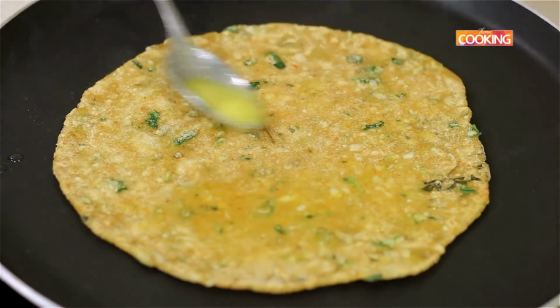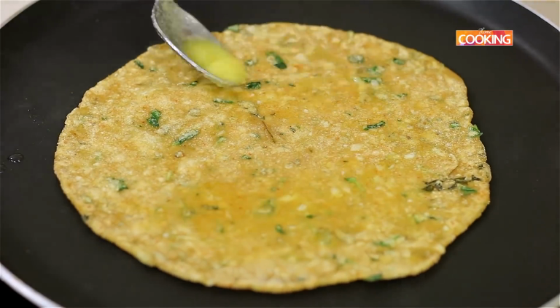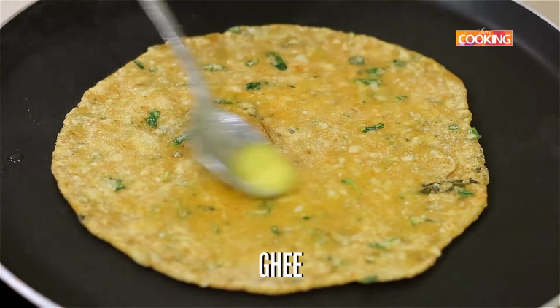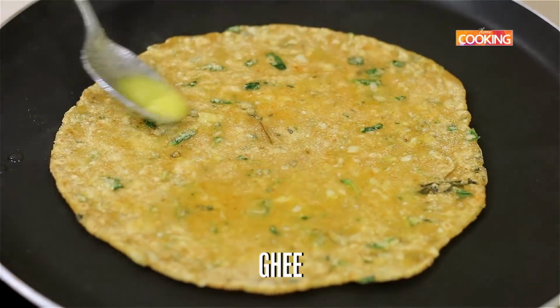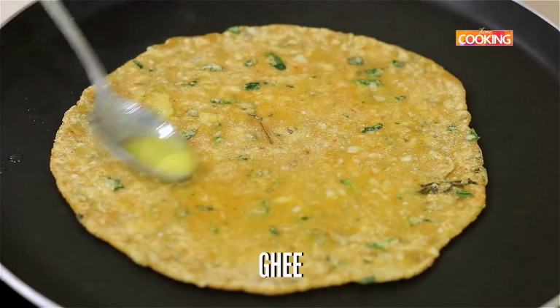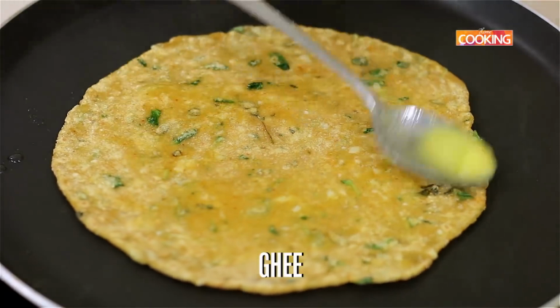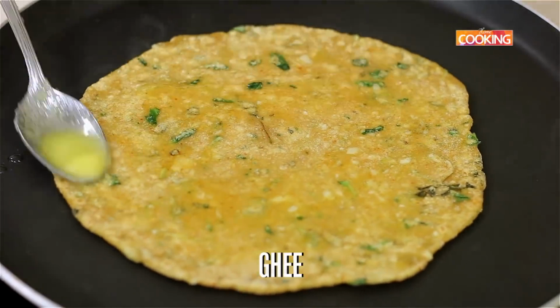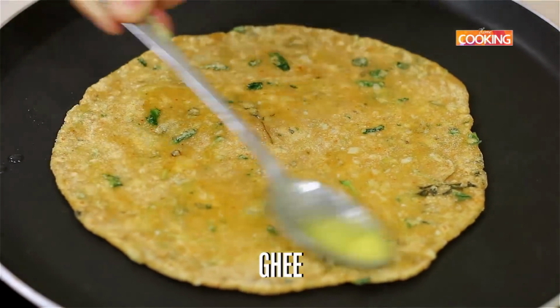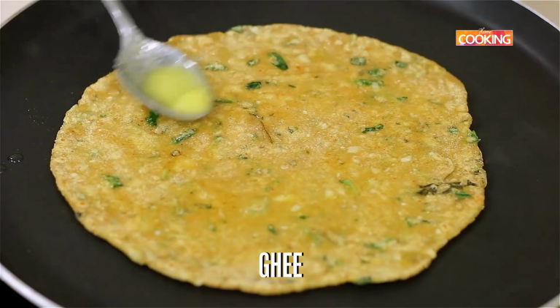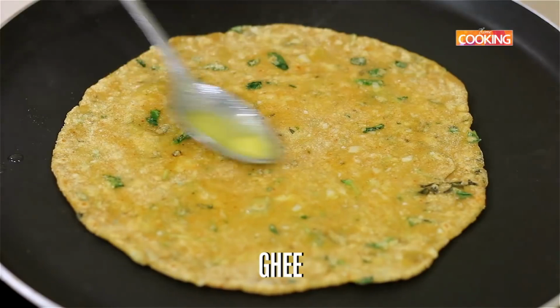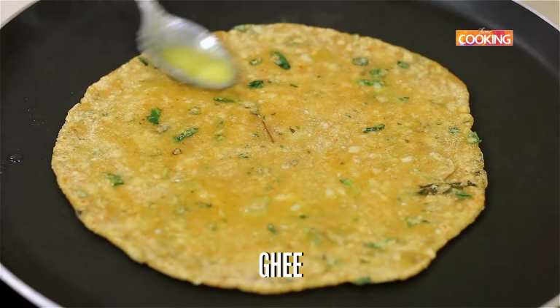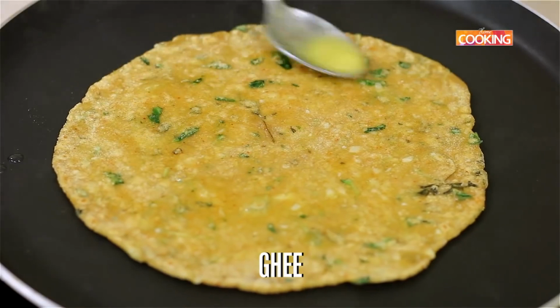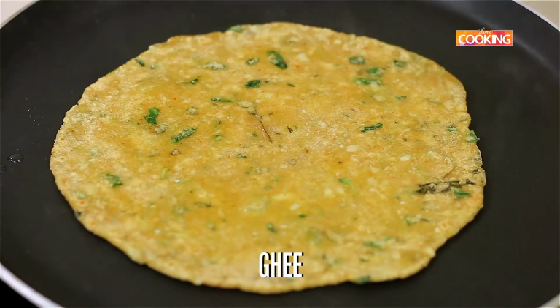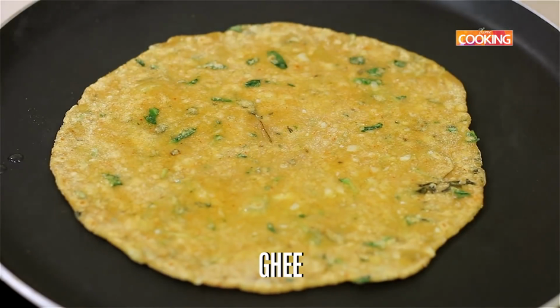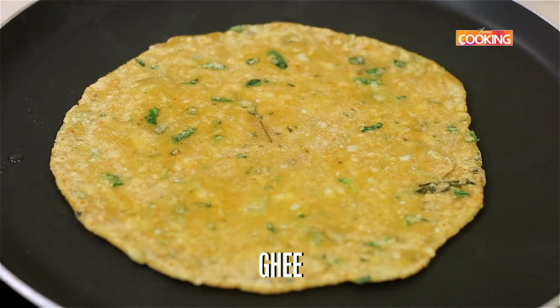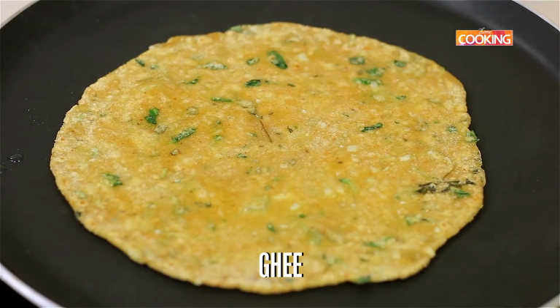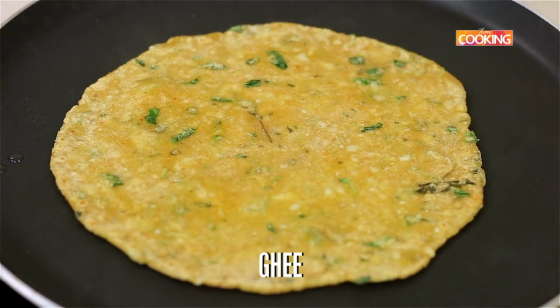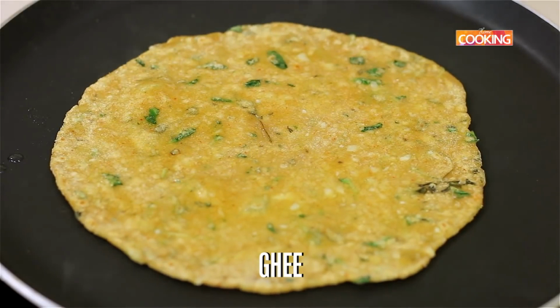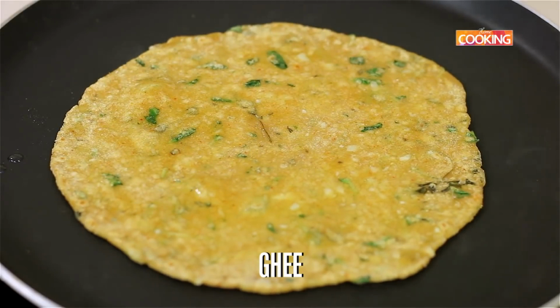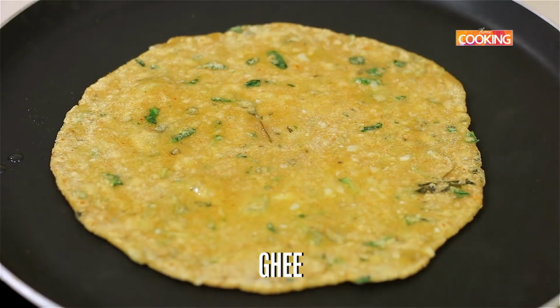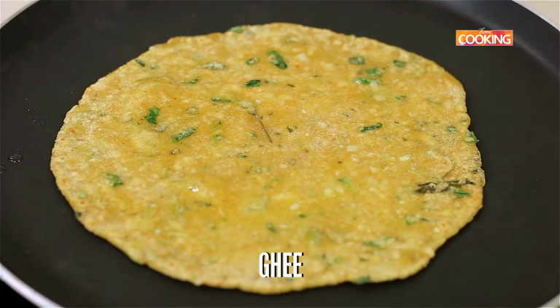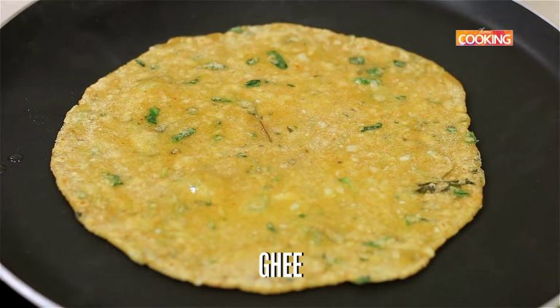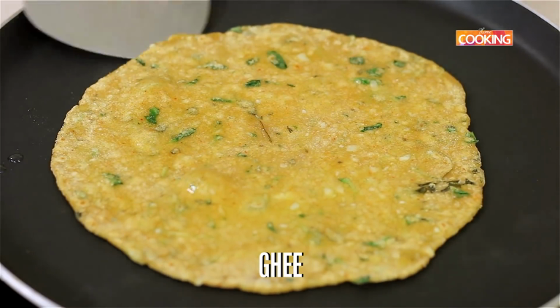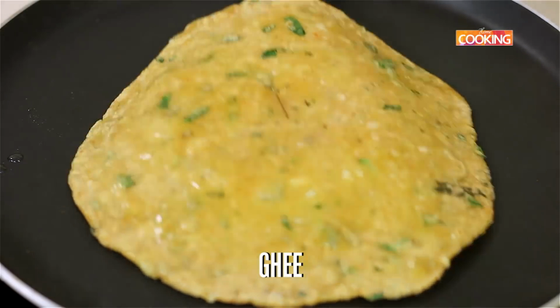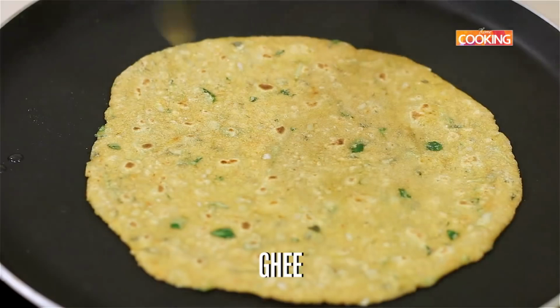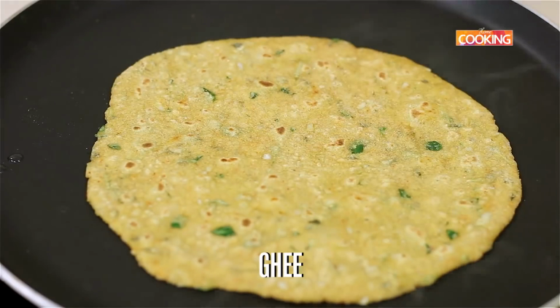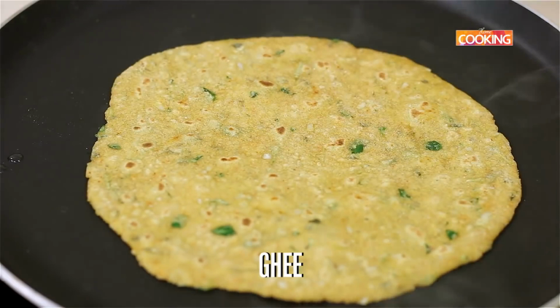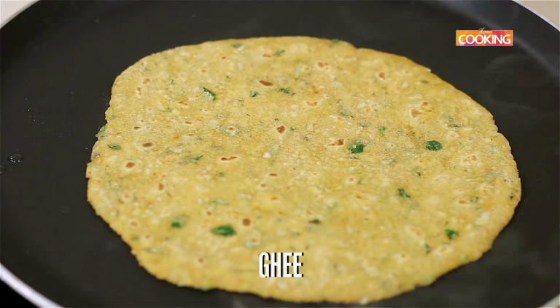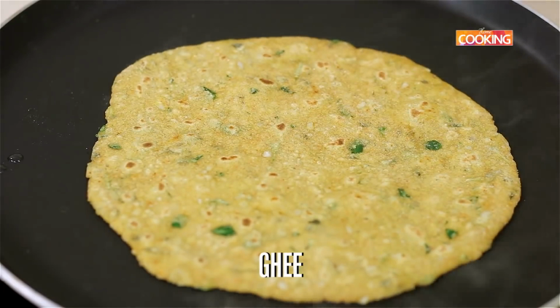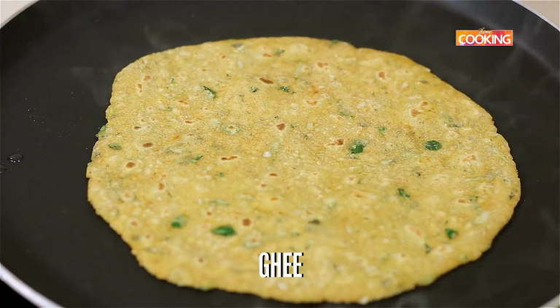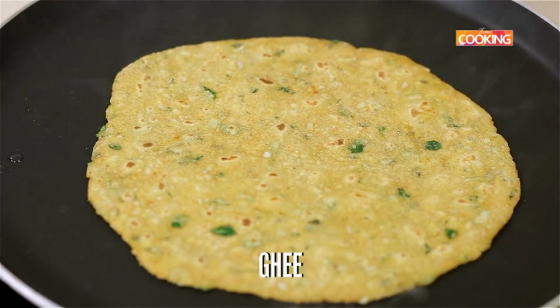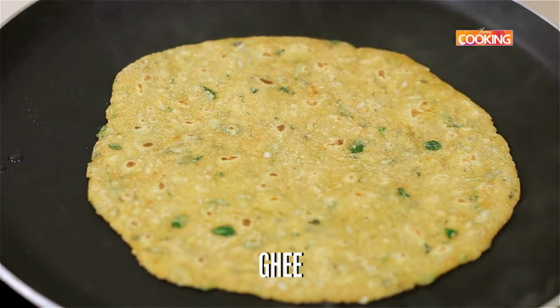Spread some ghee on both sides of the roti or chapati, and once it's cooked on both sides you can remove it.